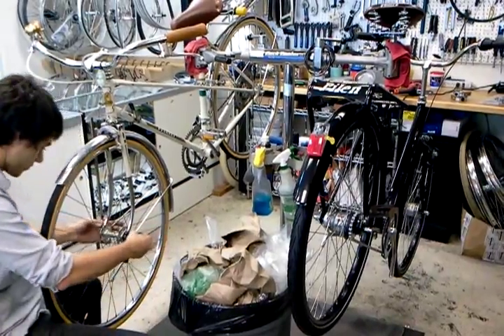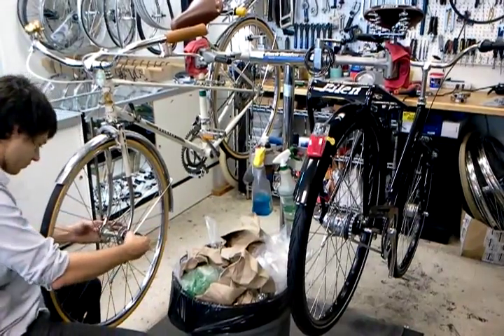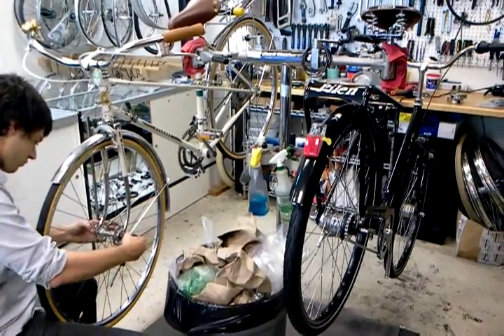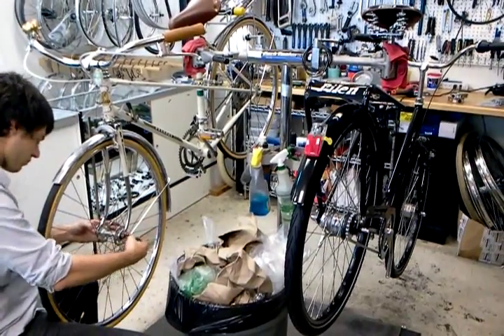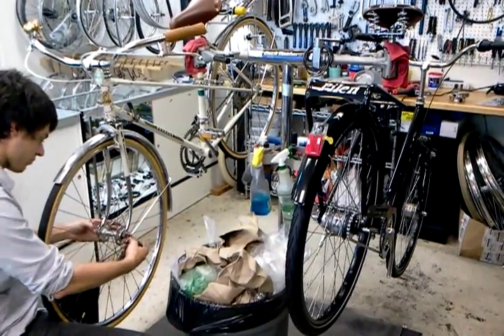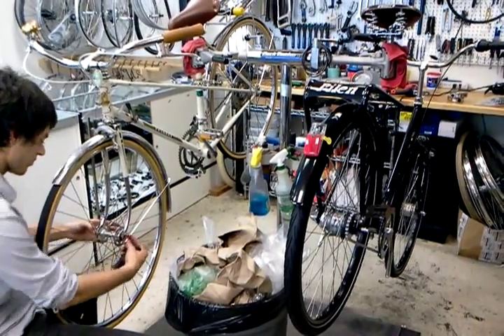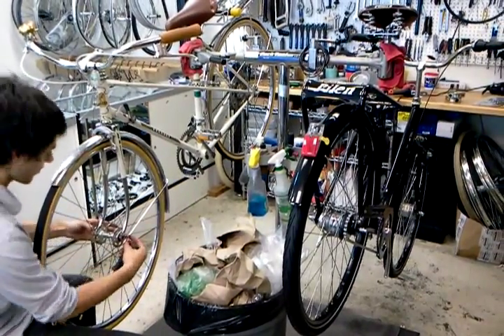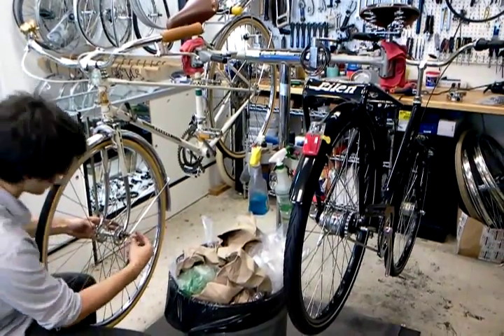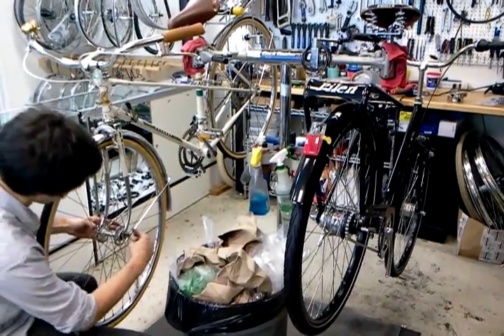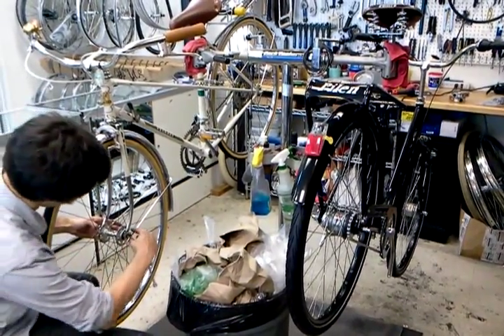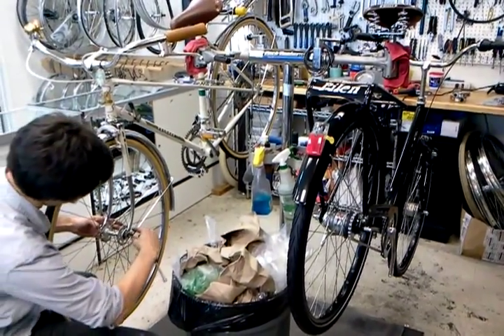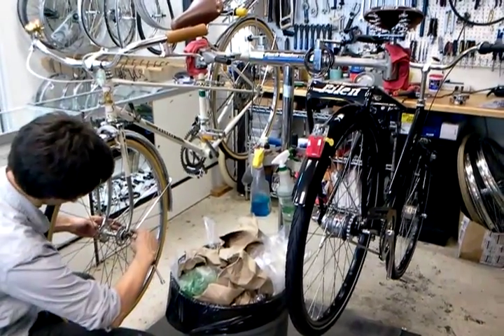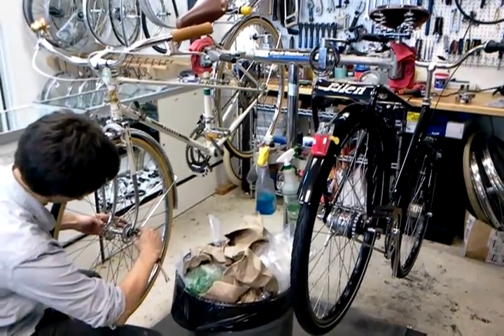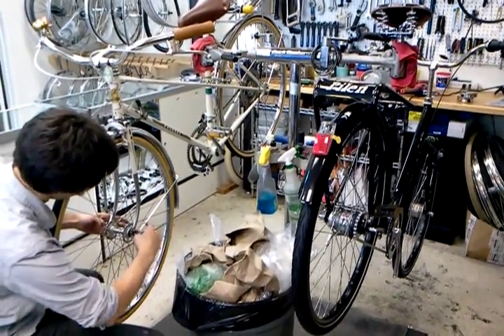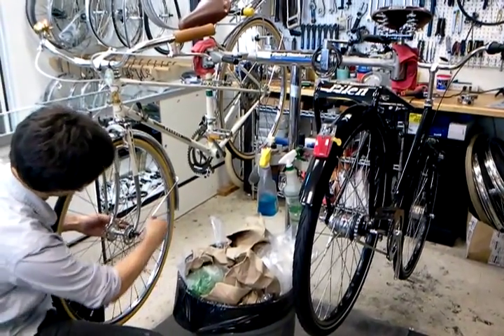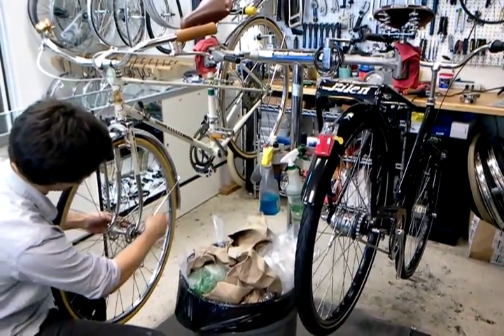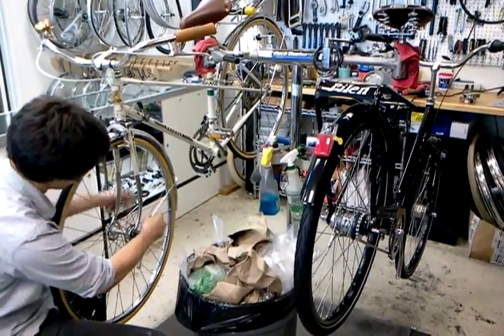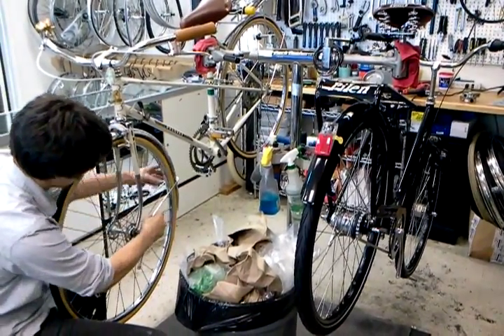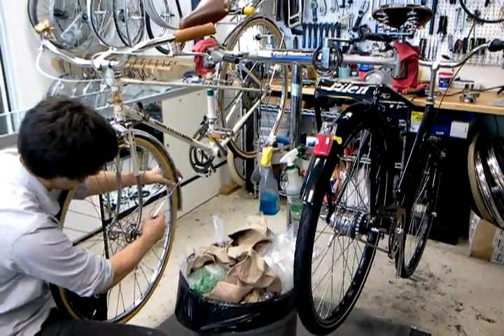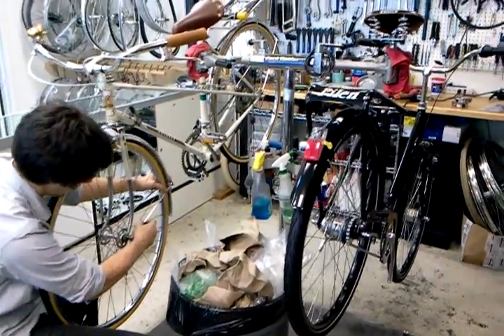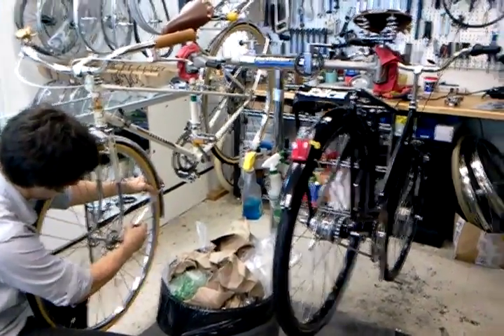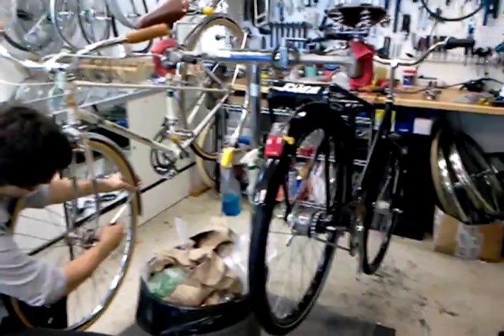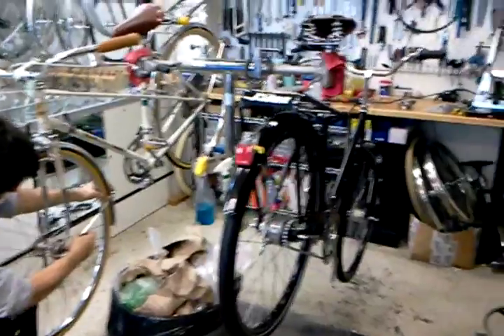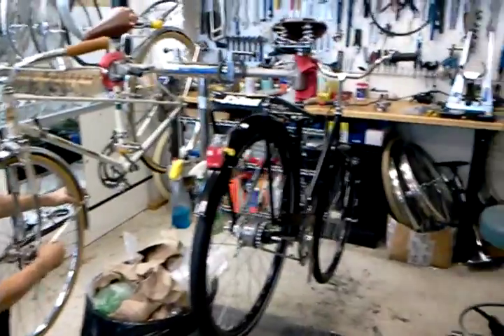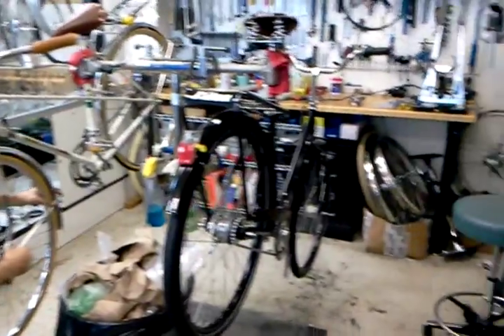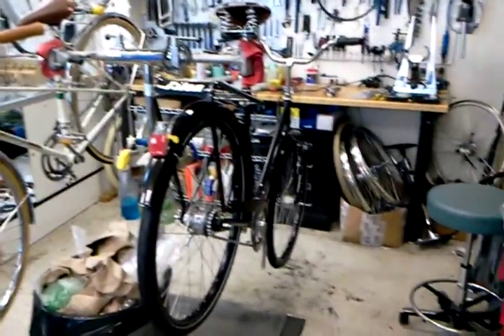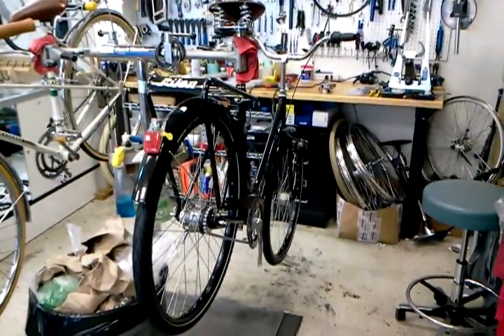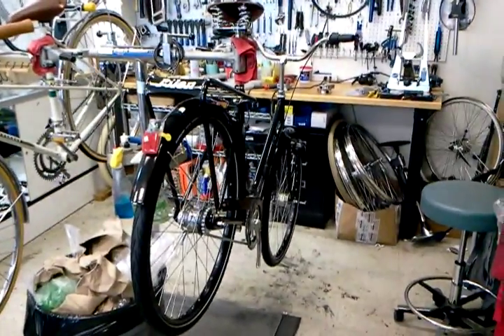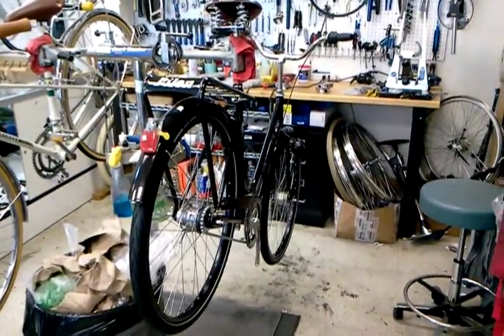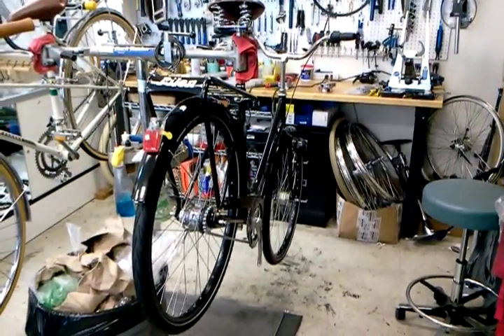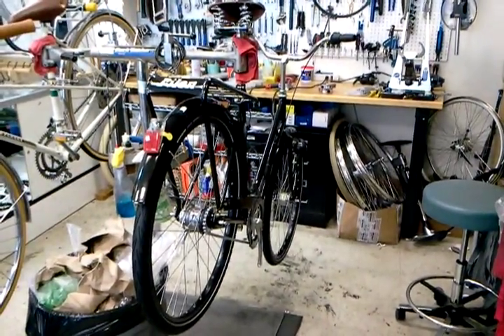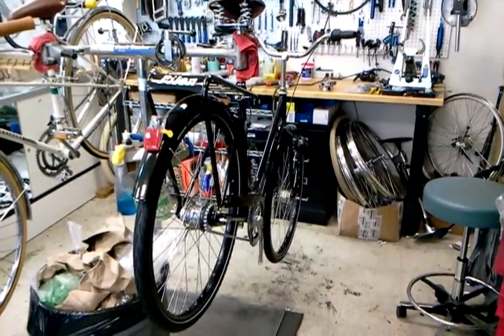Hey, this is Joseph with the Flying Pigeon Bike Shop. What you're looking at is a Pelin, which we've just got in the shop.